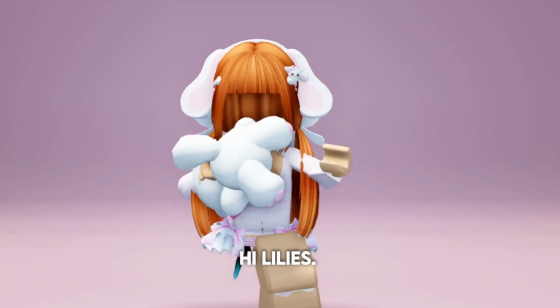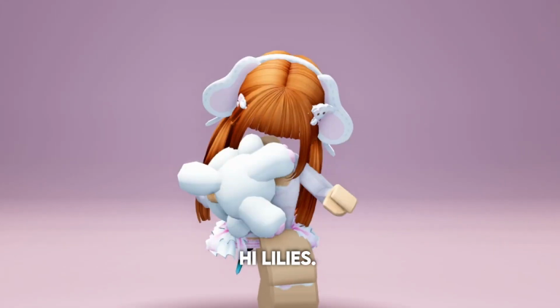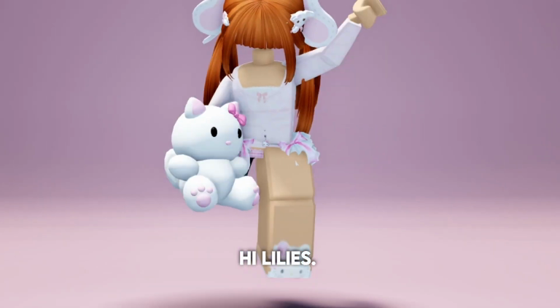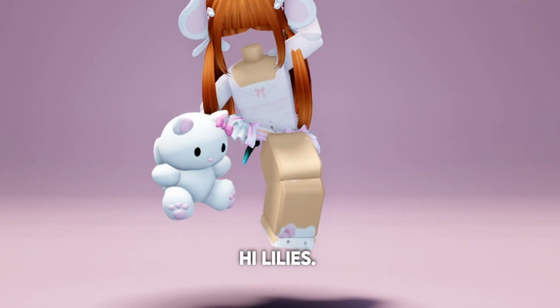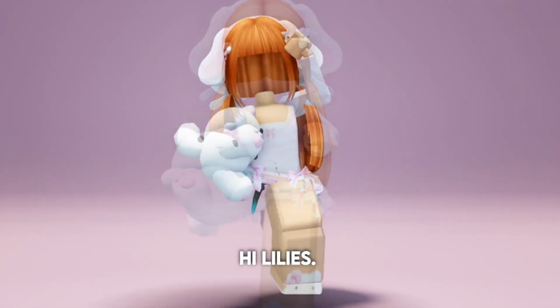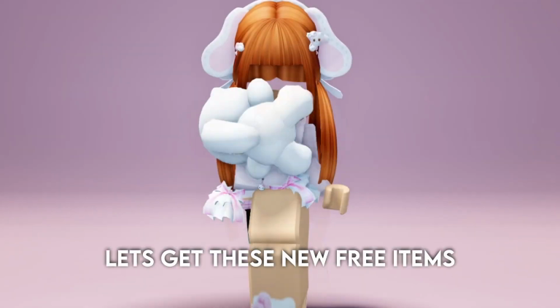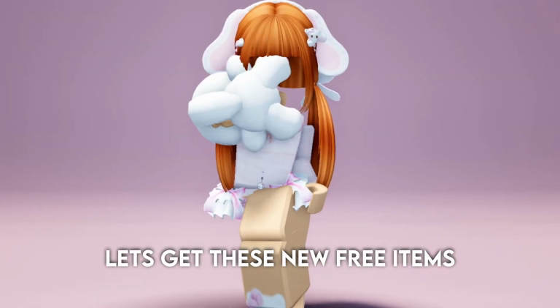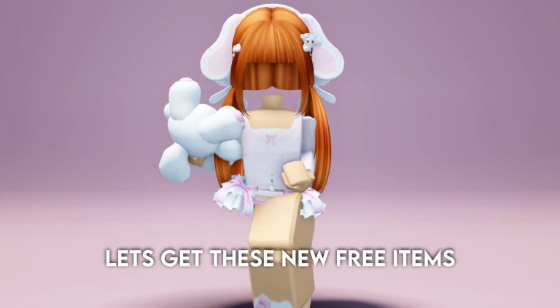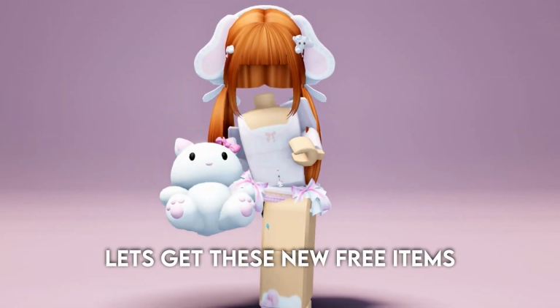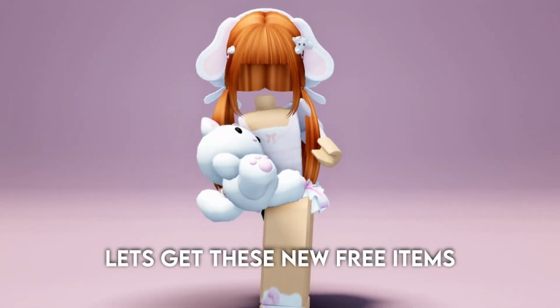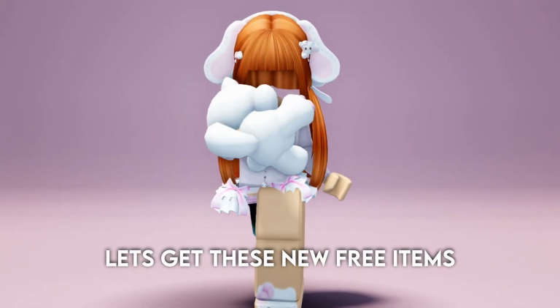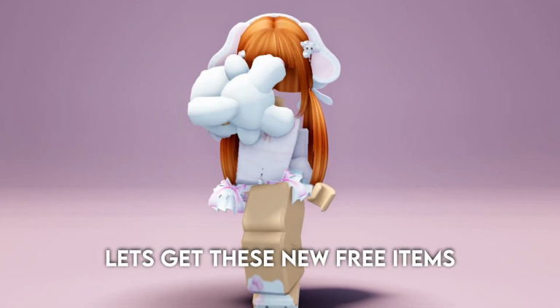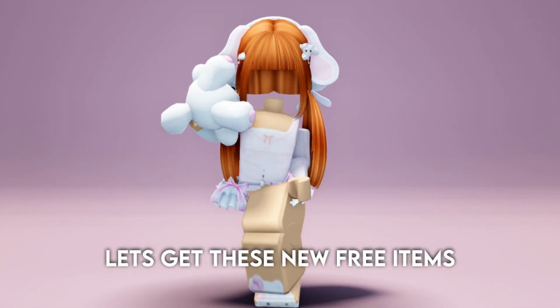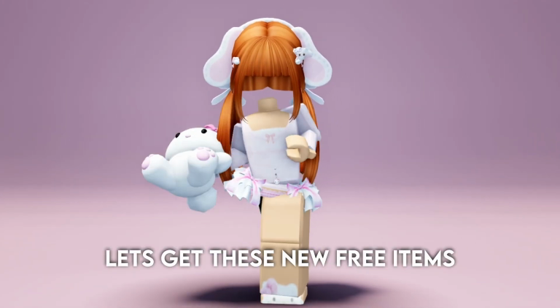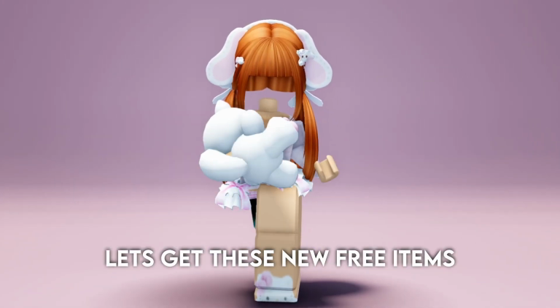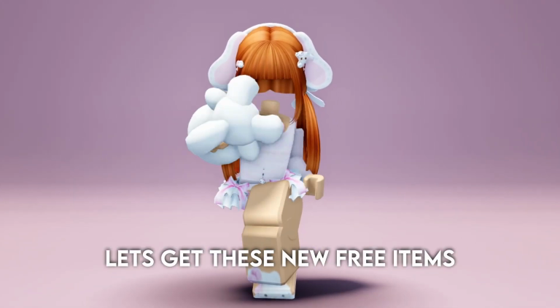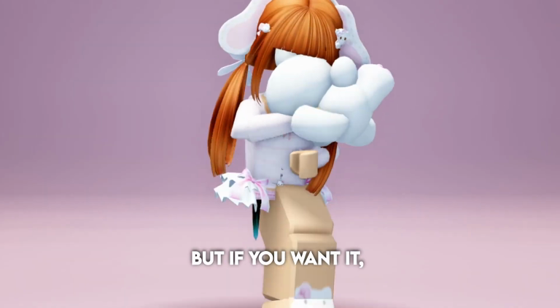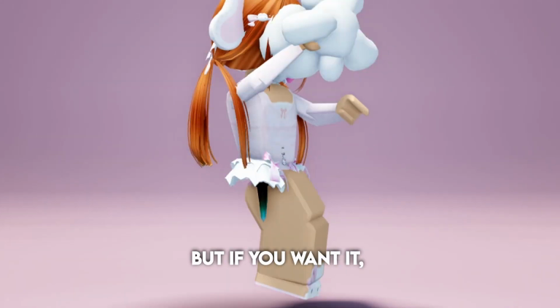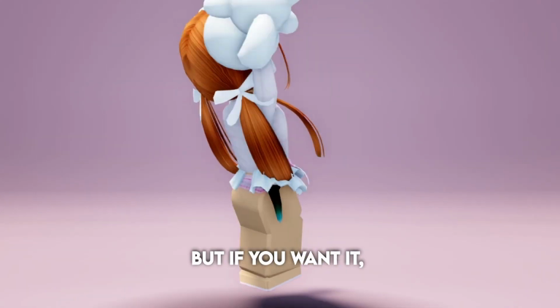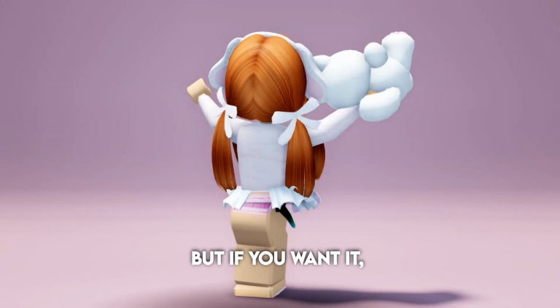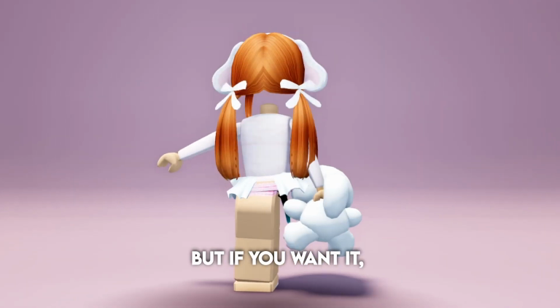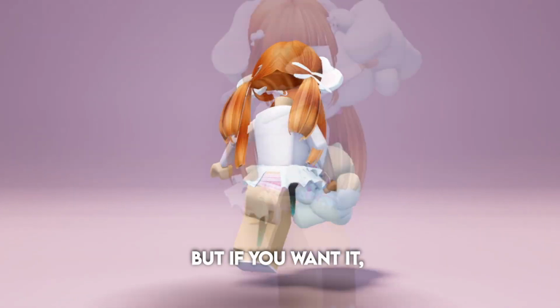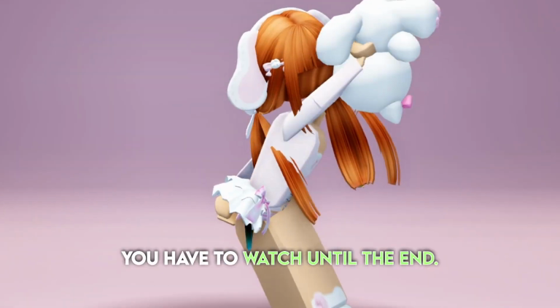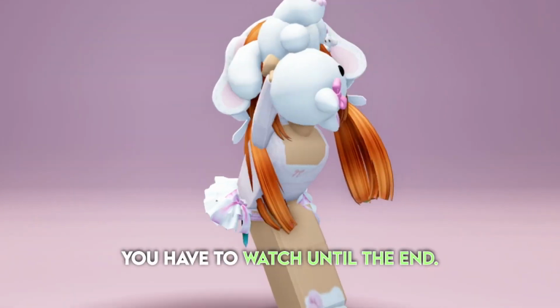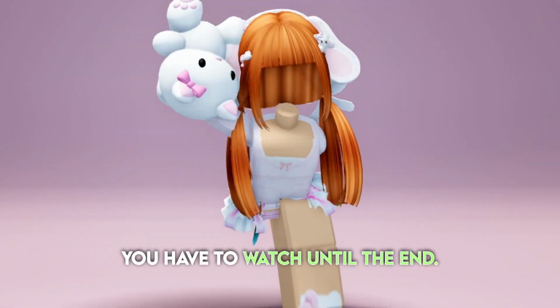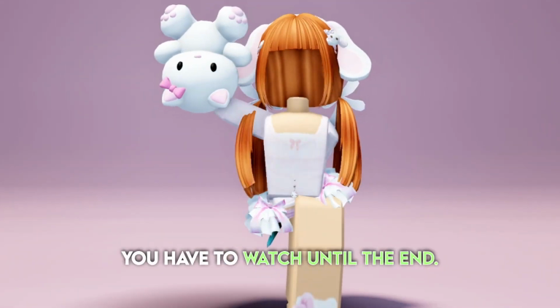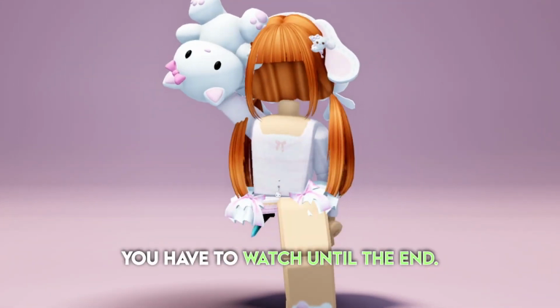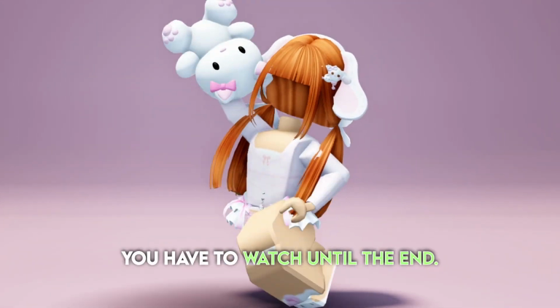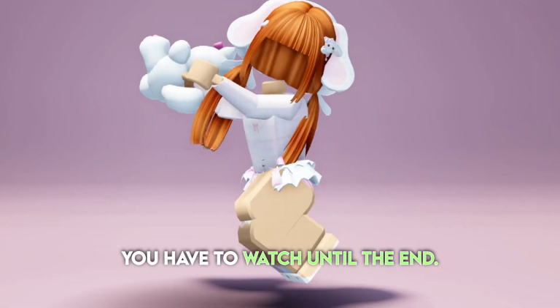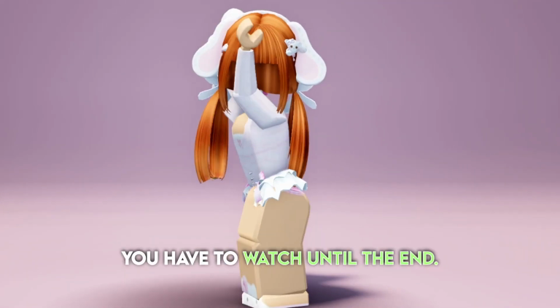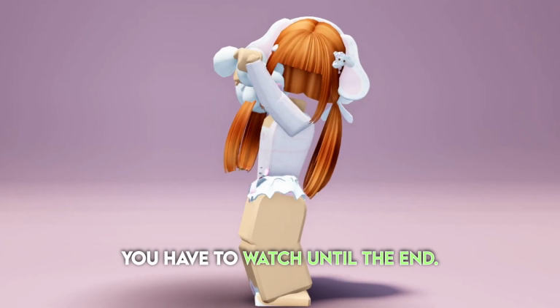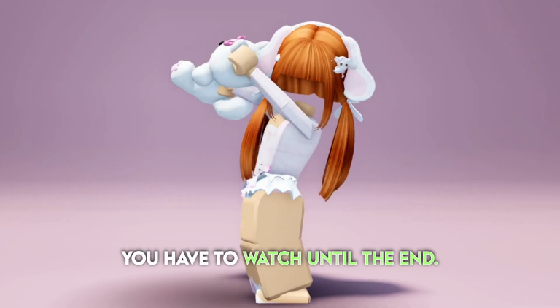Hi lilies, let's get these new free items, but if you want it, you have to watch until the end.